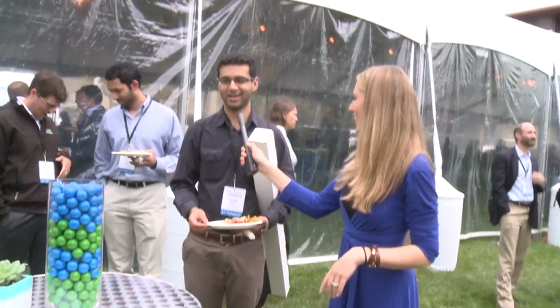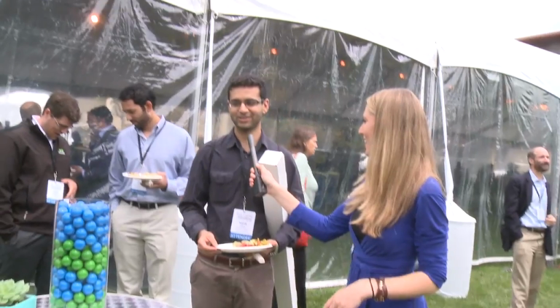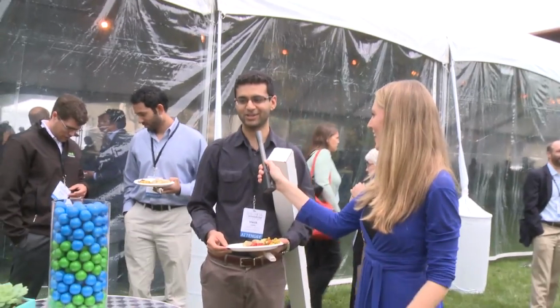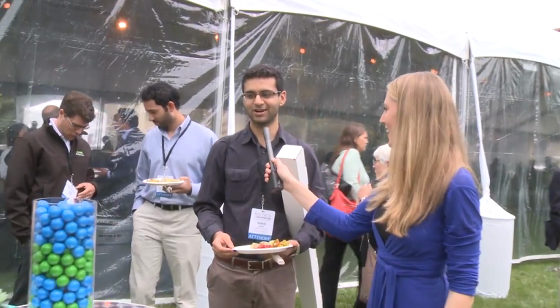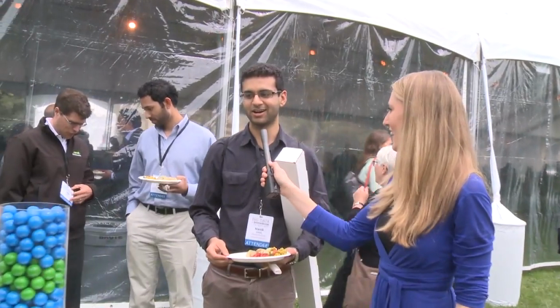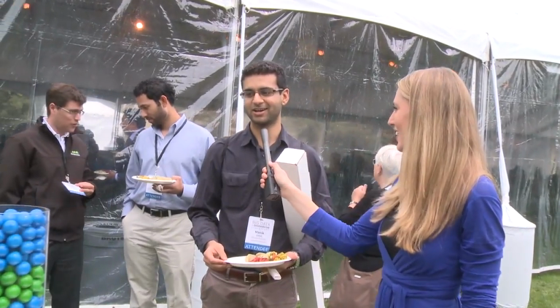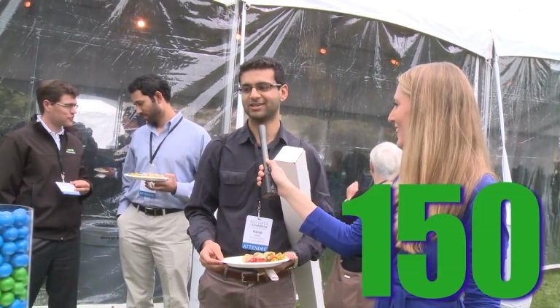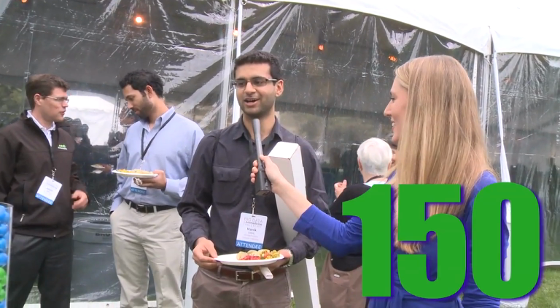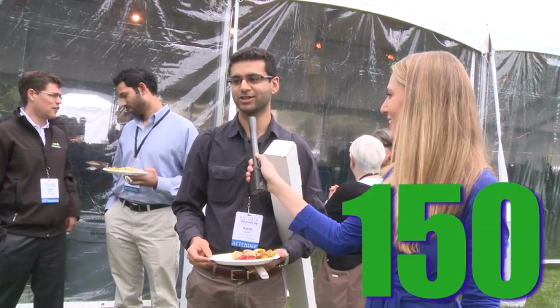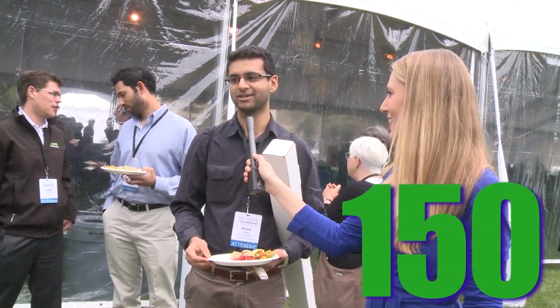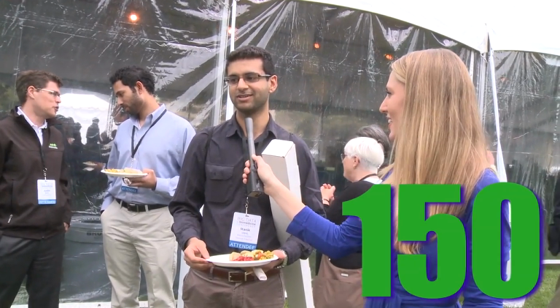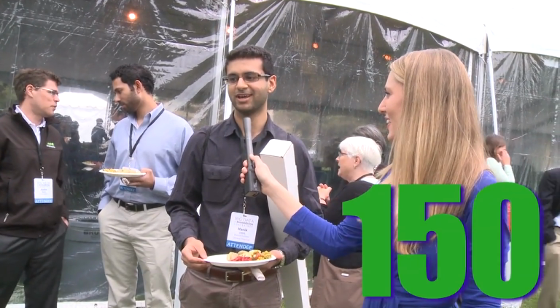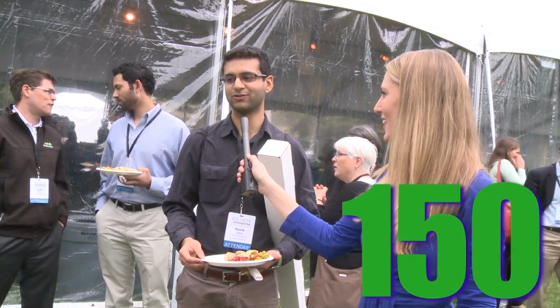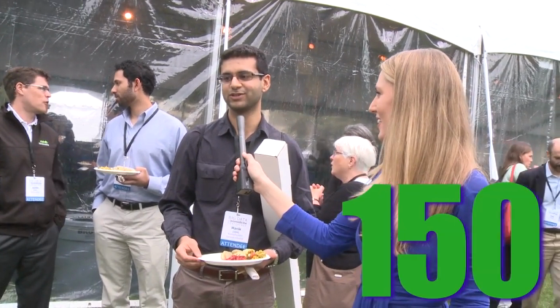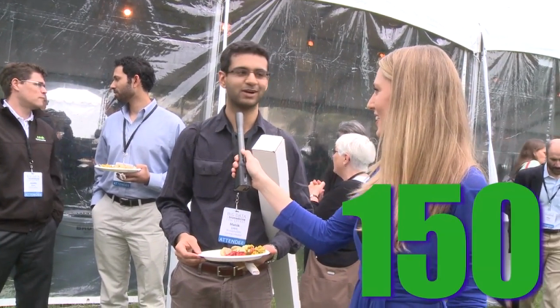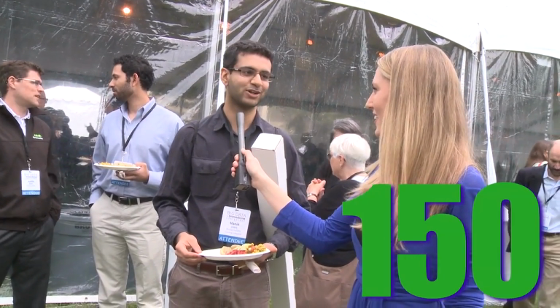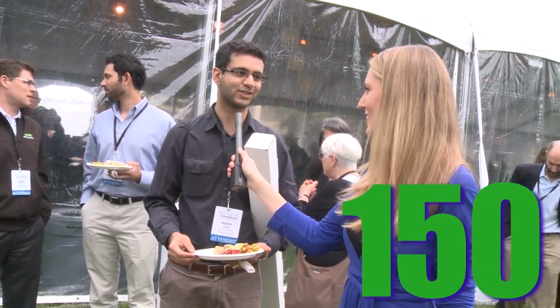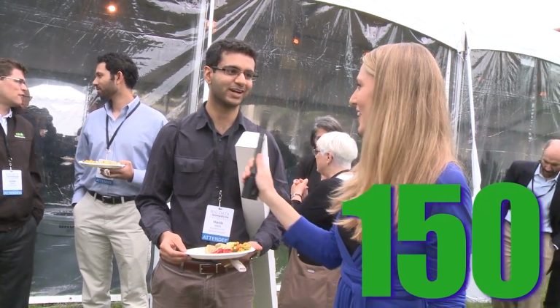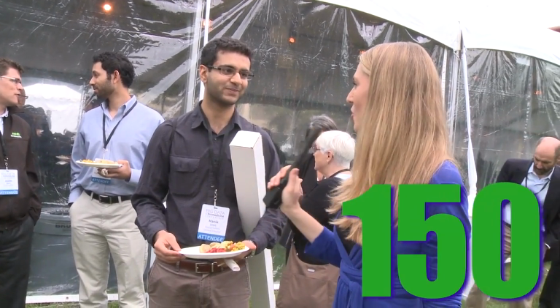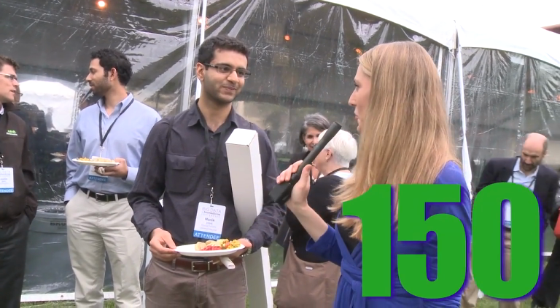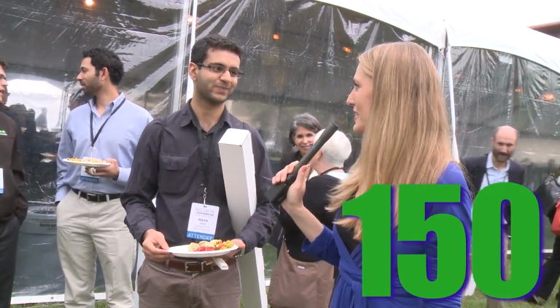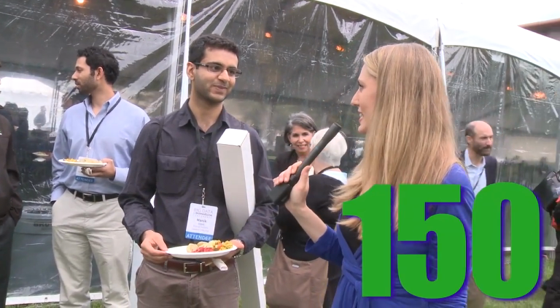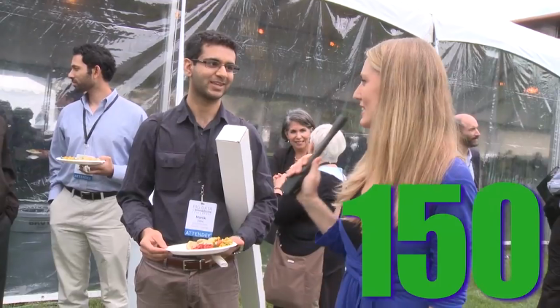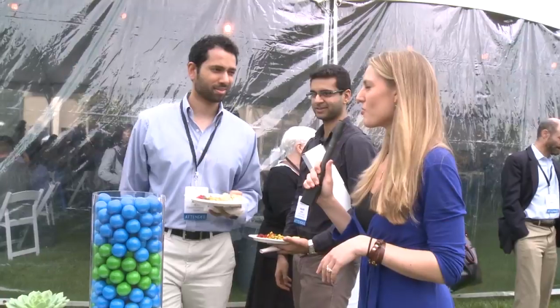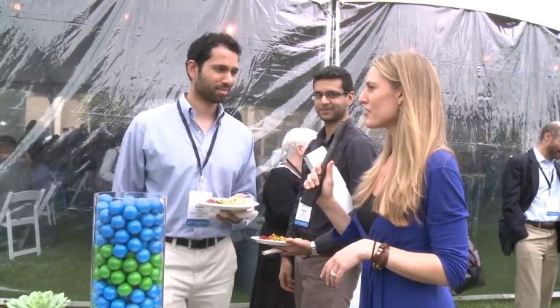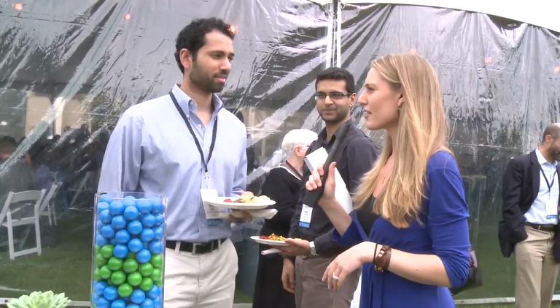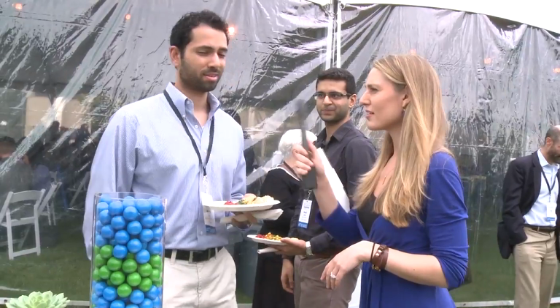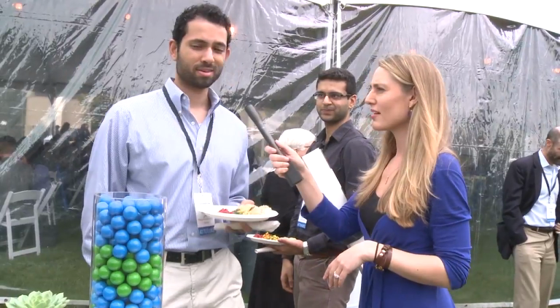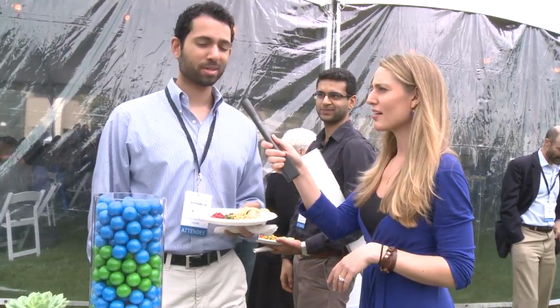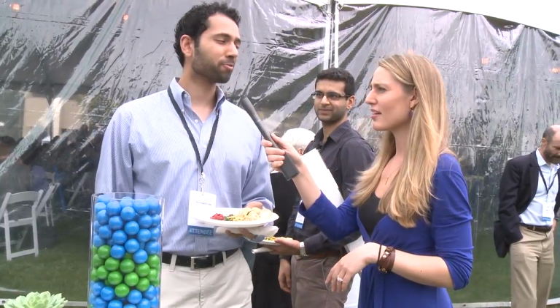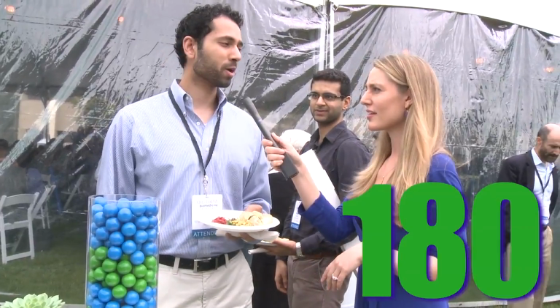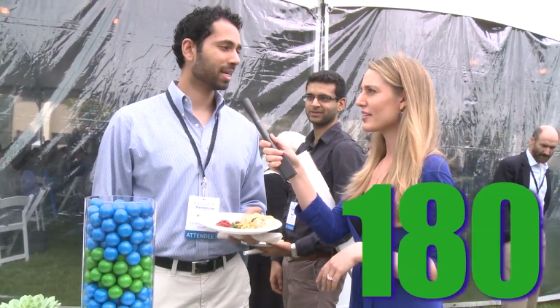I think that there are 150 gumballs in there. We will see. What do you think? I'm going to go for 180.